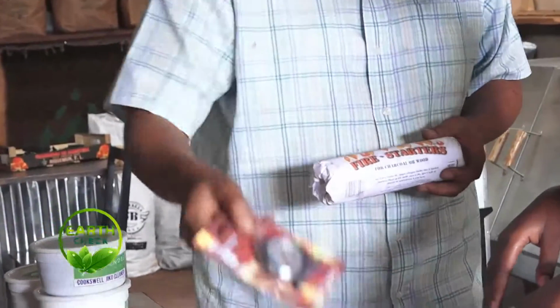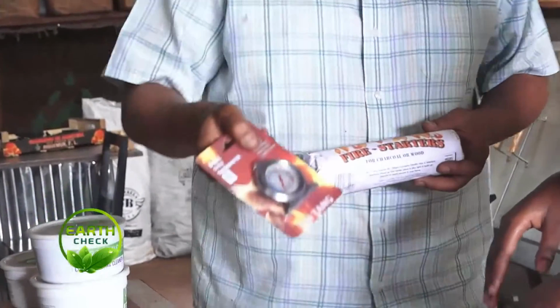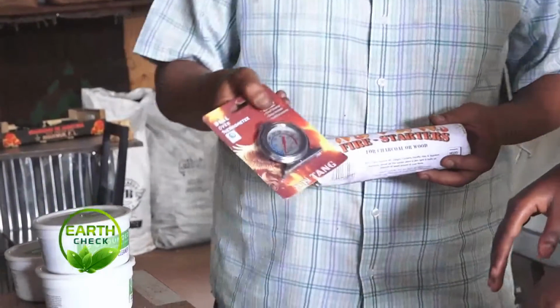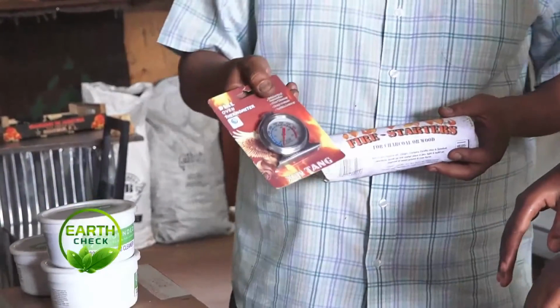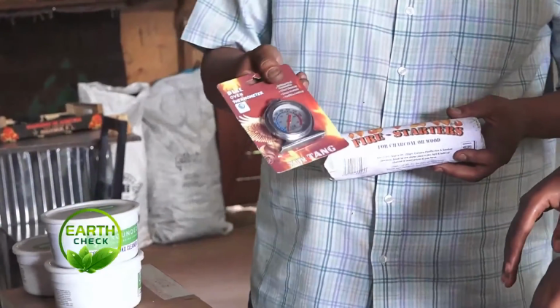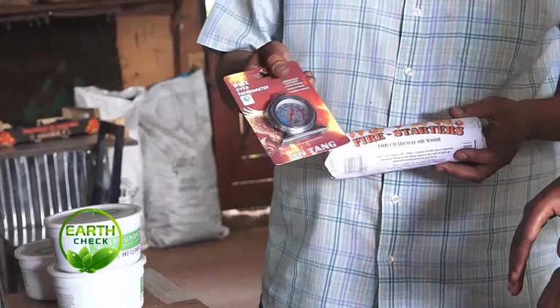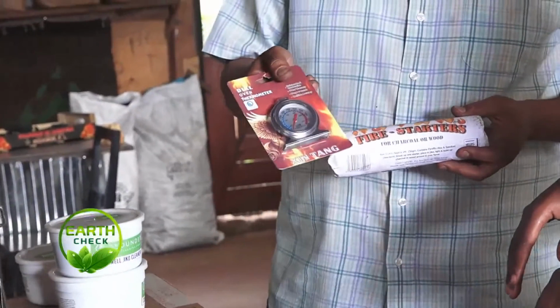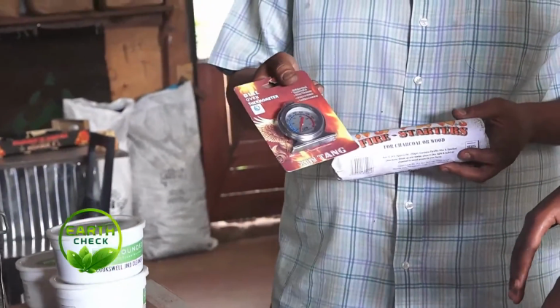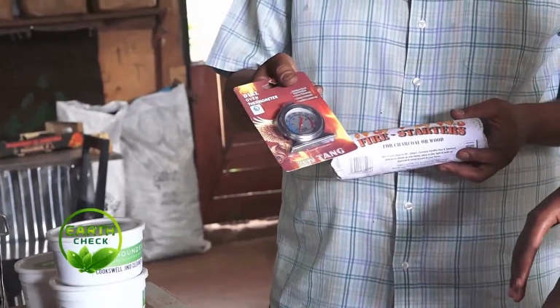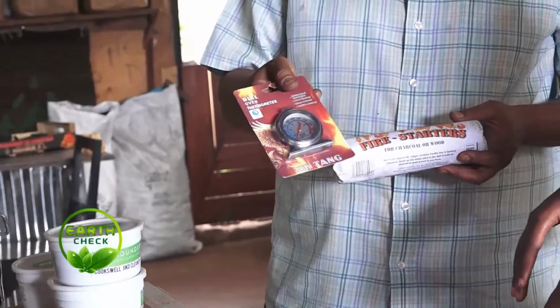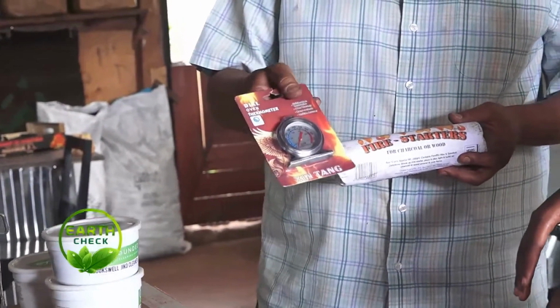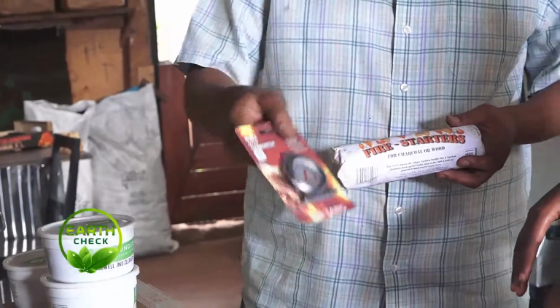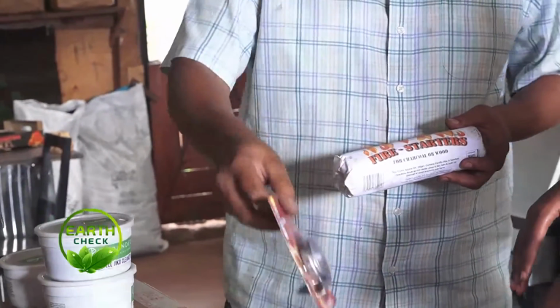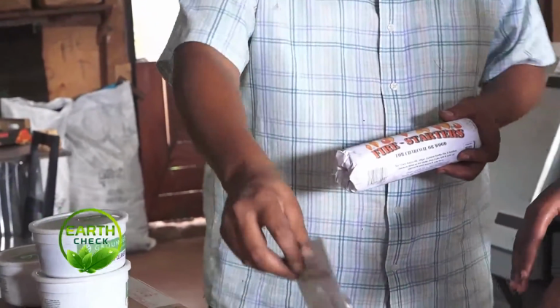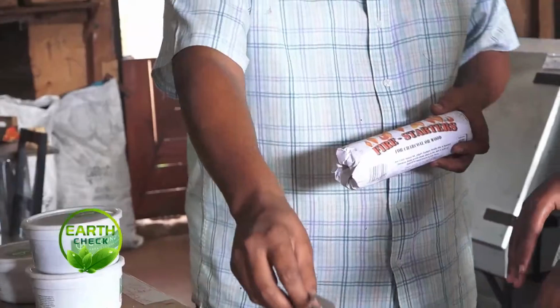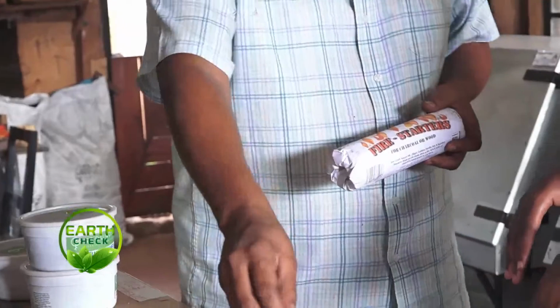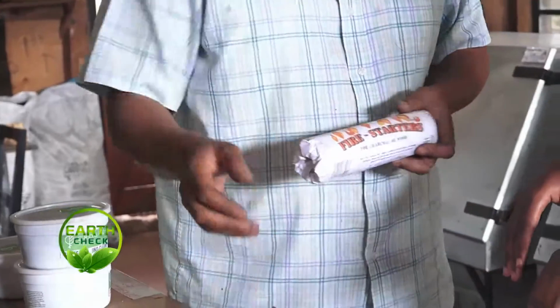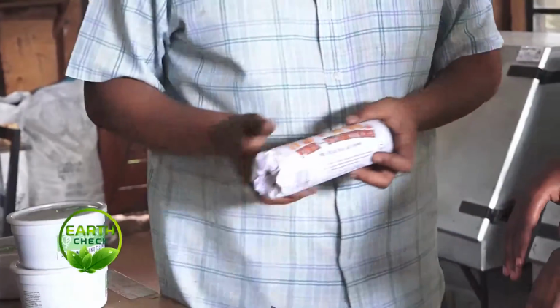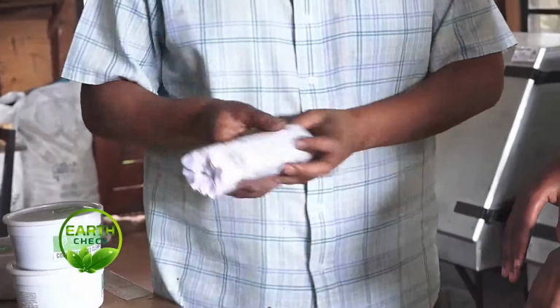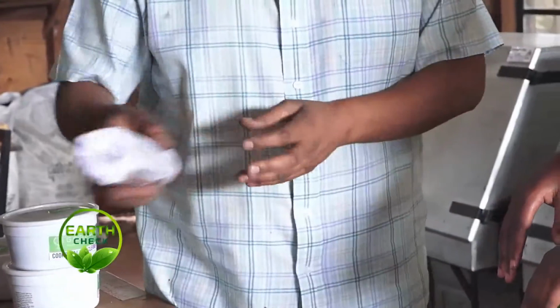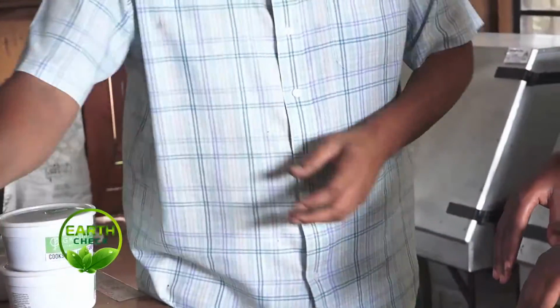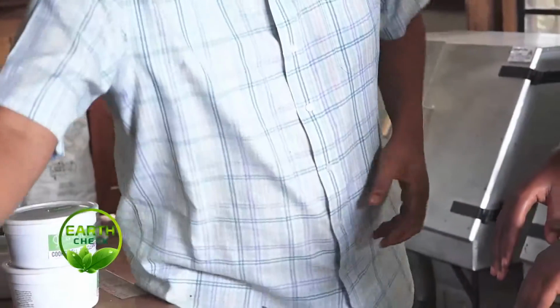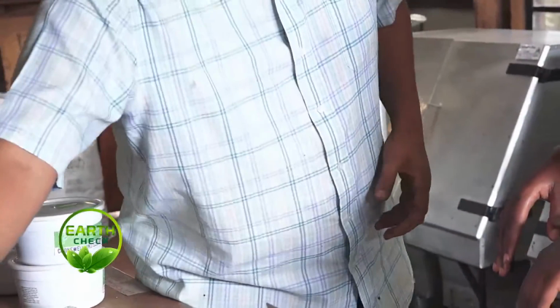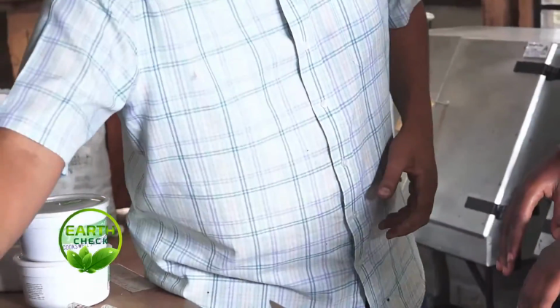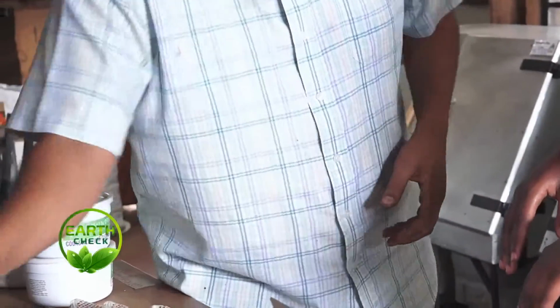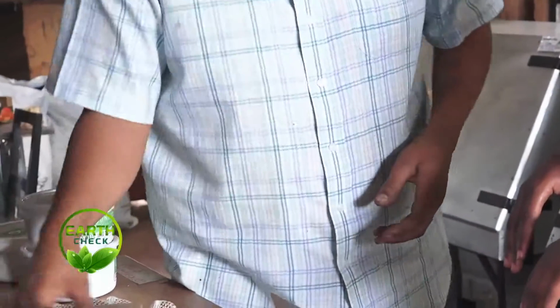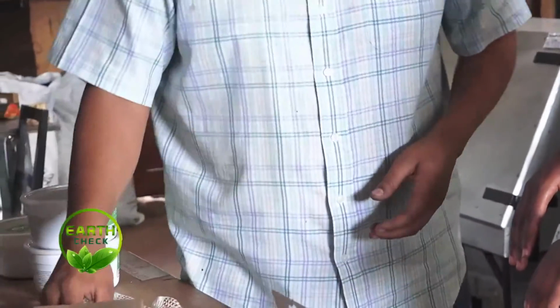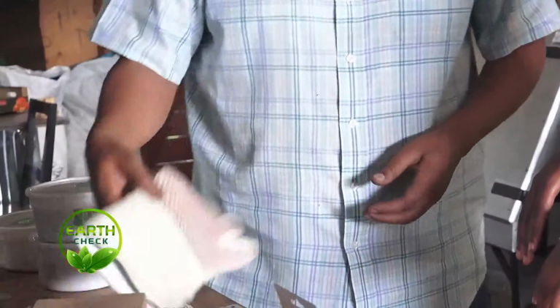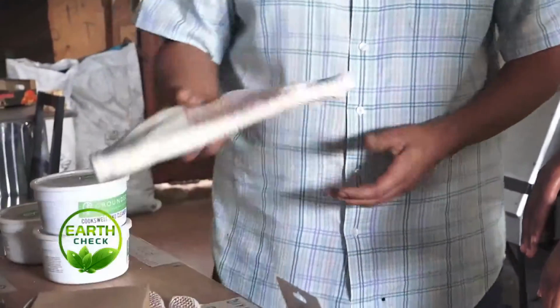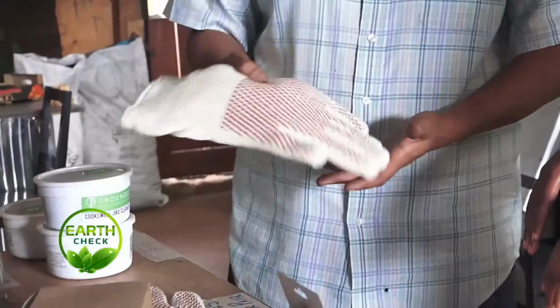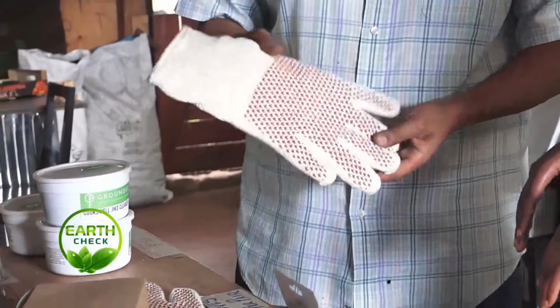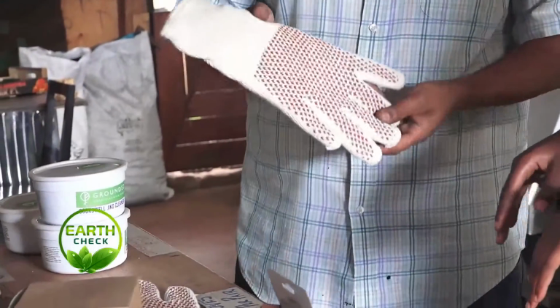There are oven thermometers for very serious bakers, all the way down to very nice heat-proof gloves so no one has to be touching hot pans.